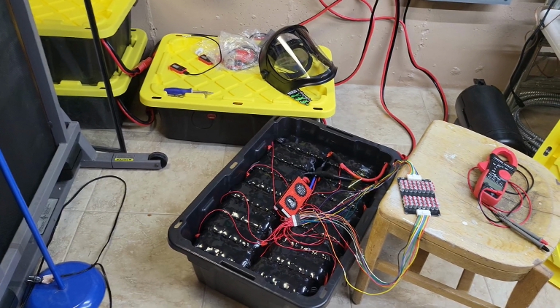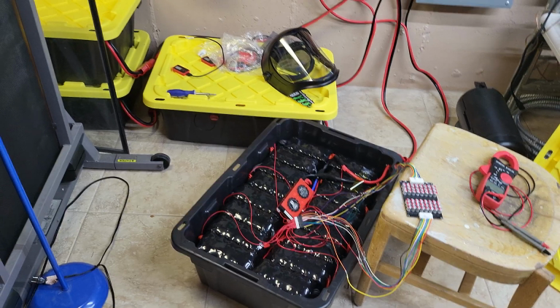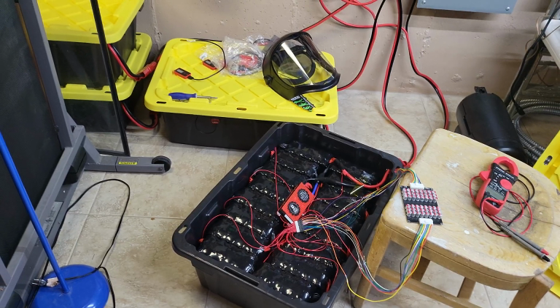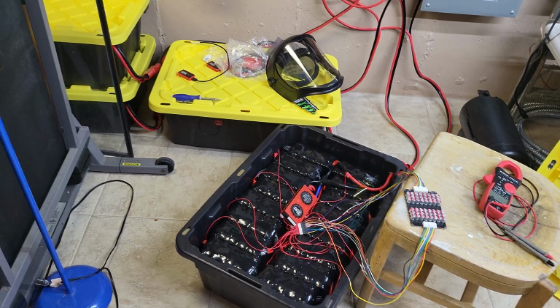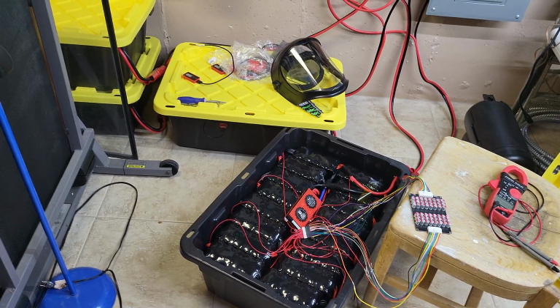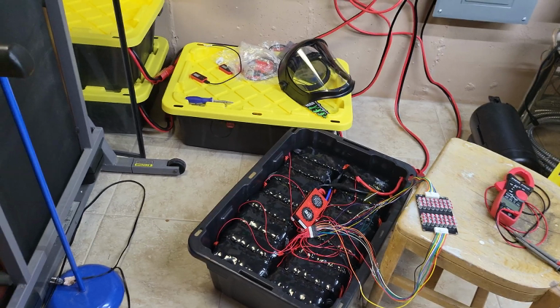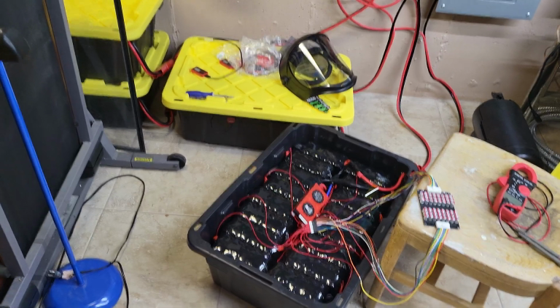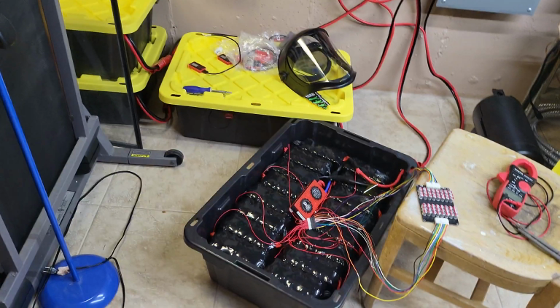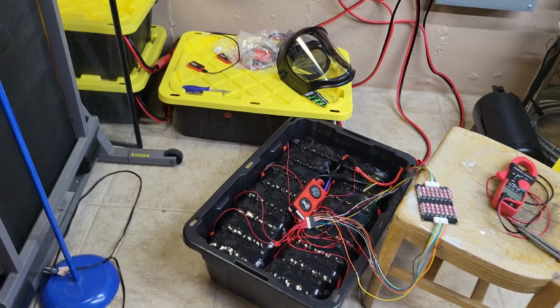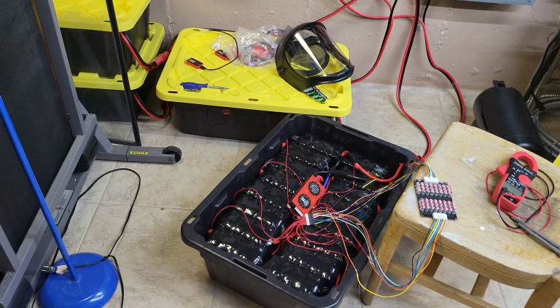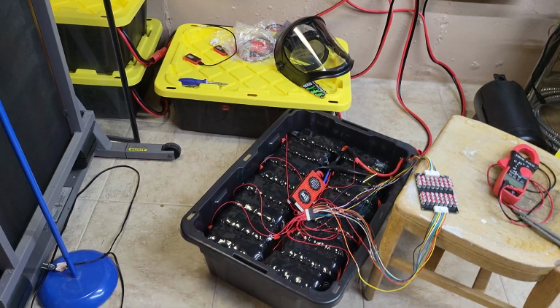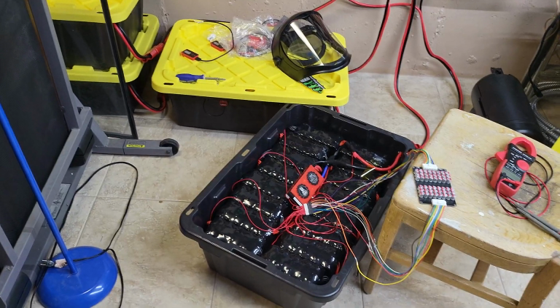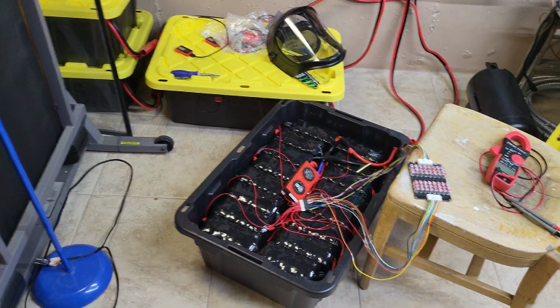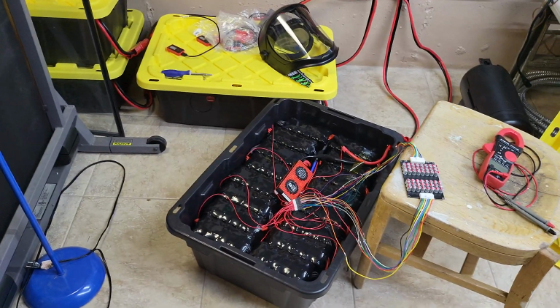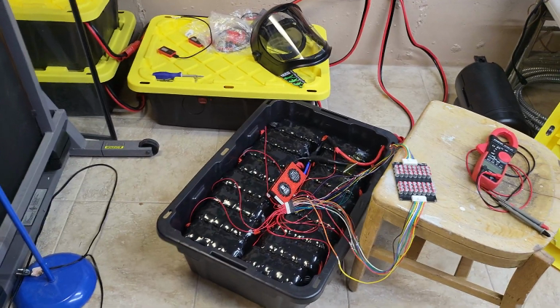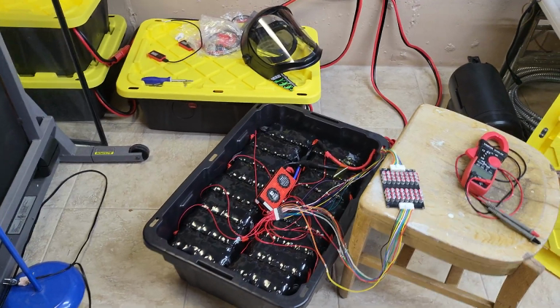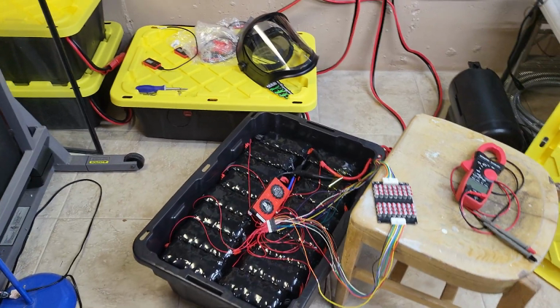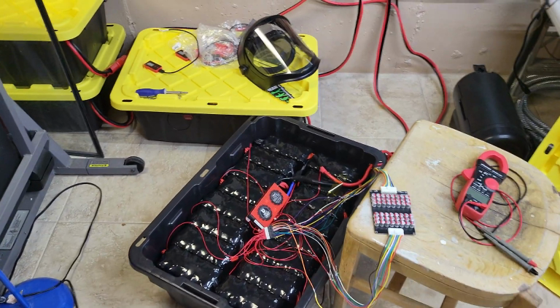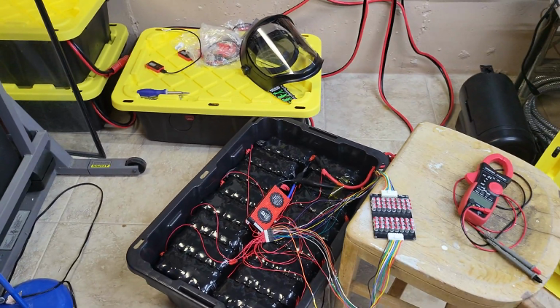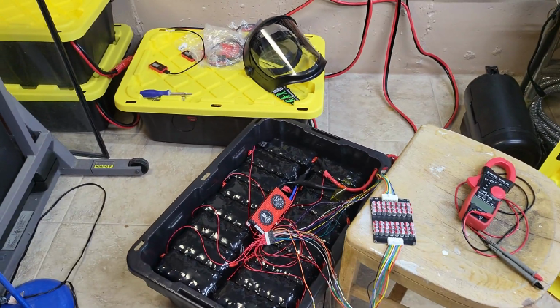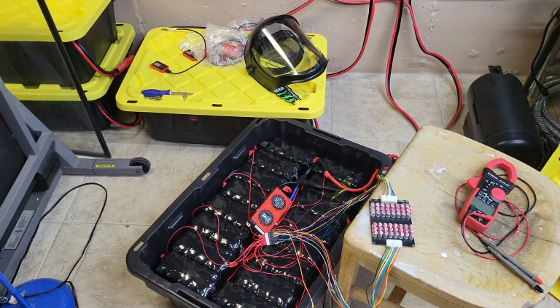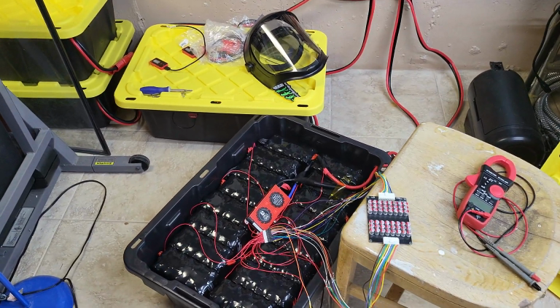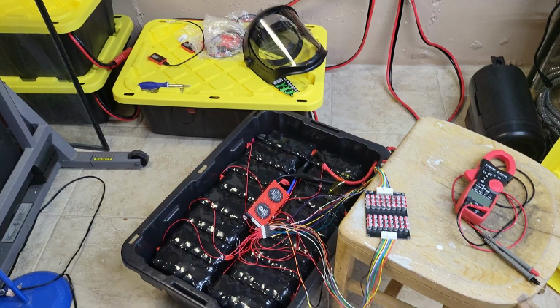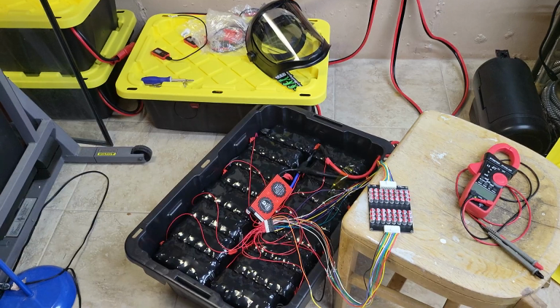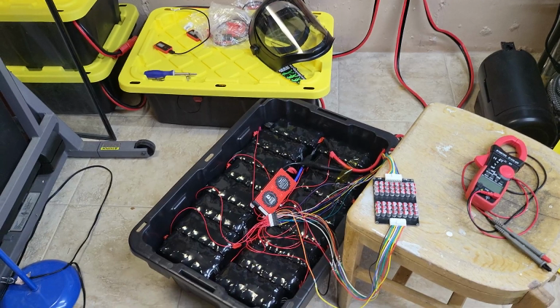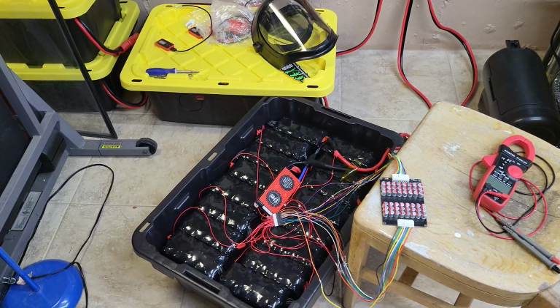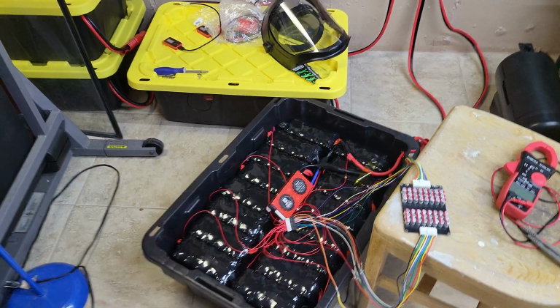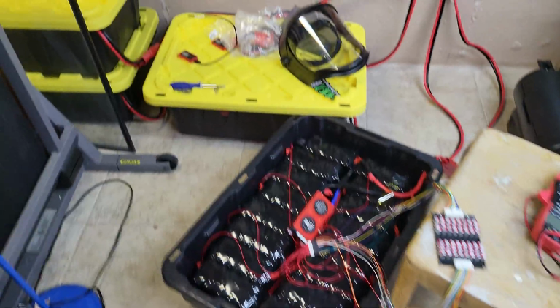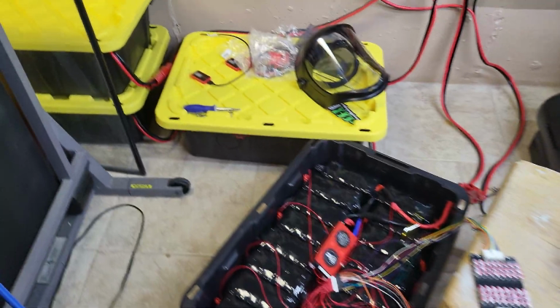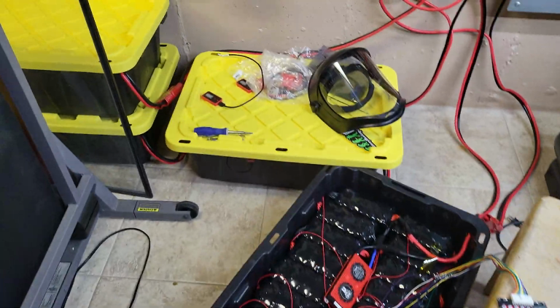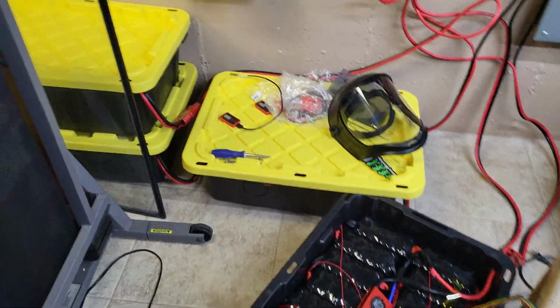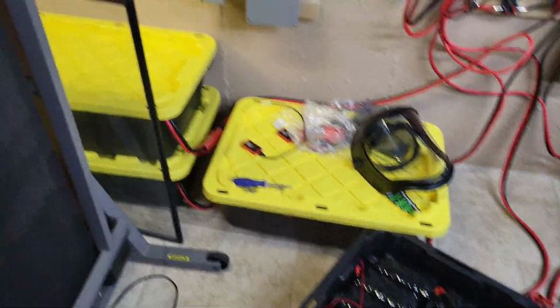Hello, I am just going to do a quick update for you guys on our battery system and where things are at.